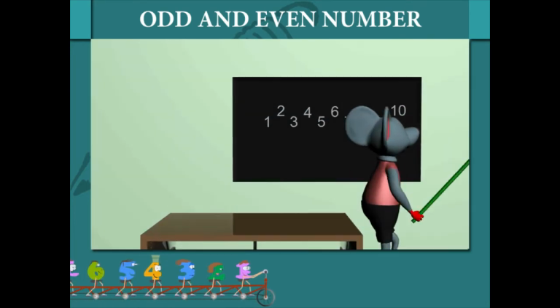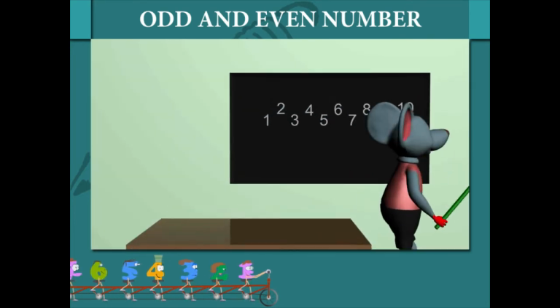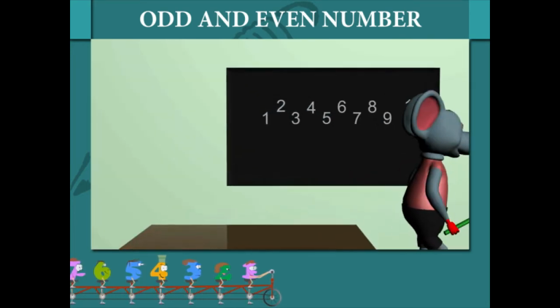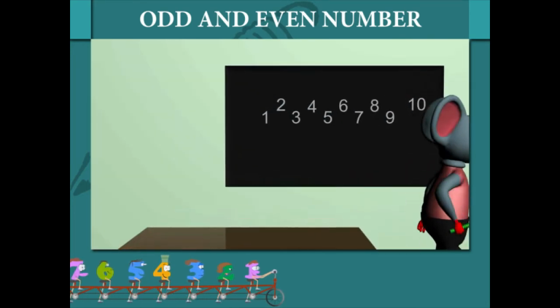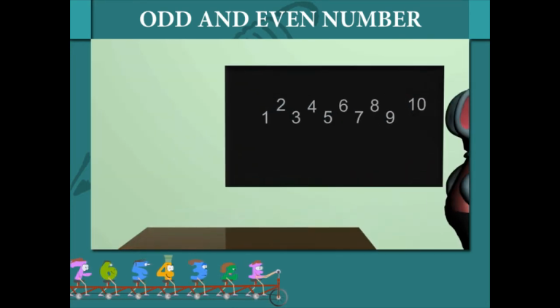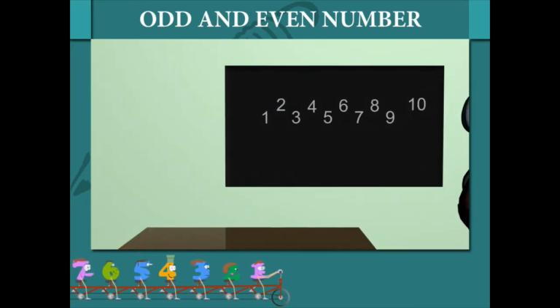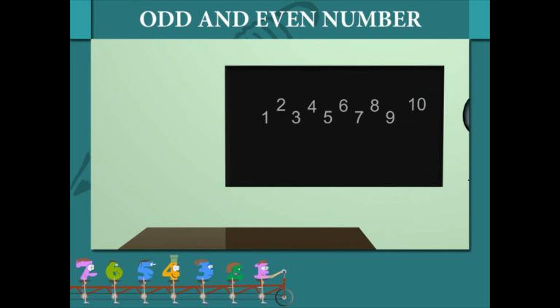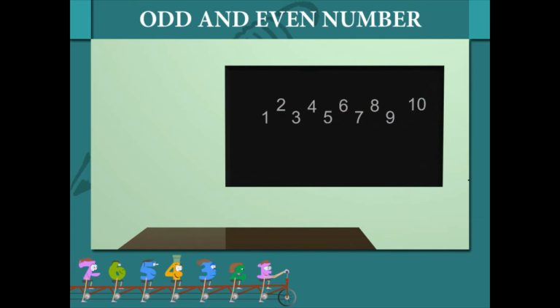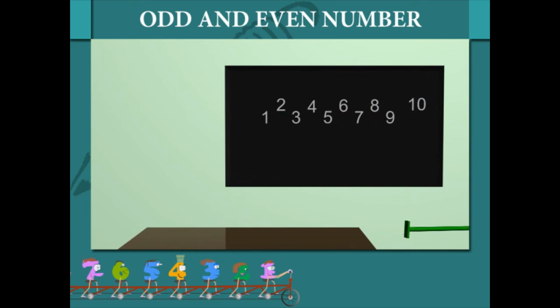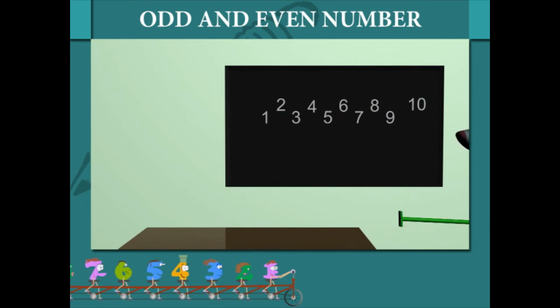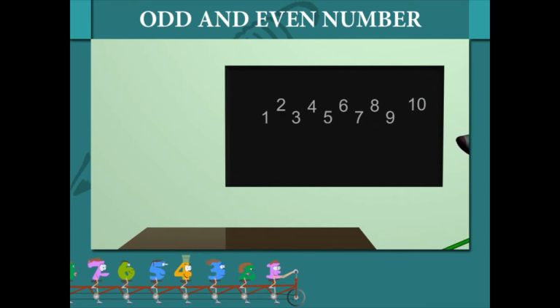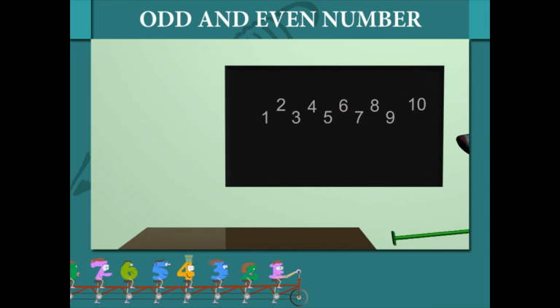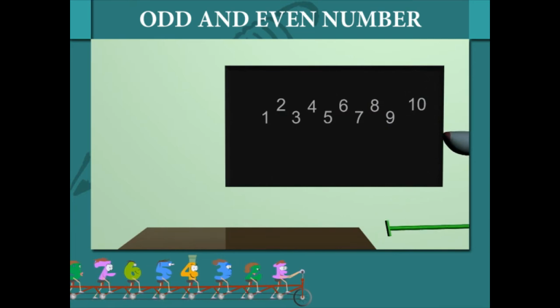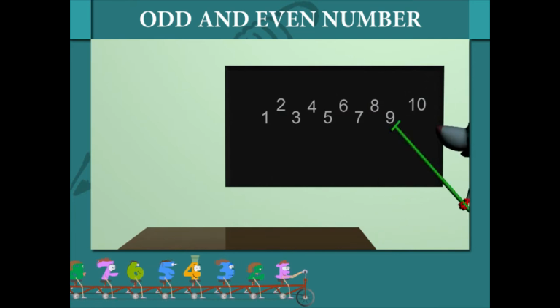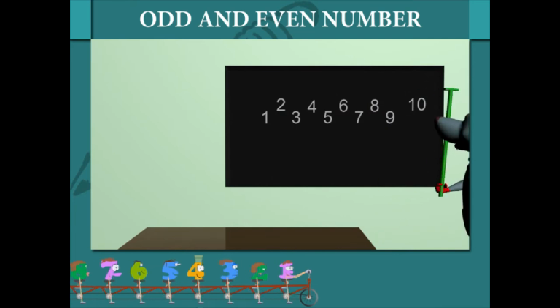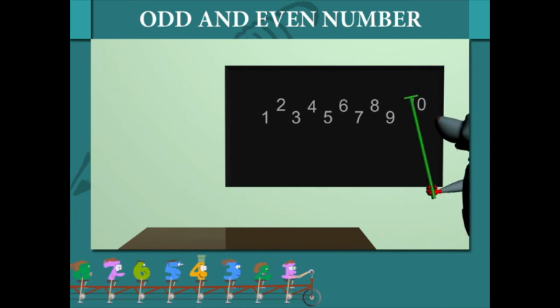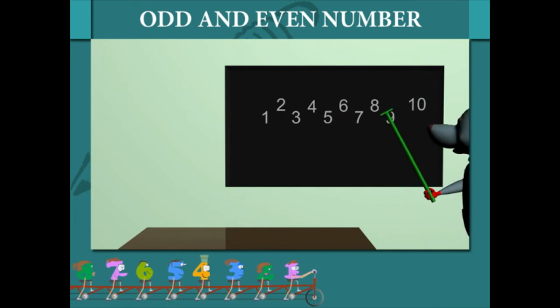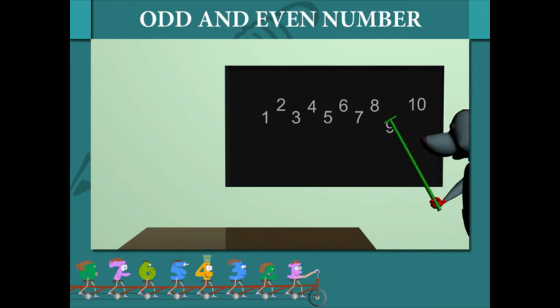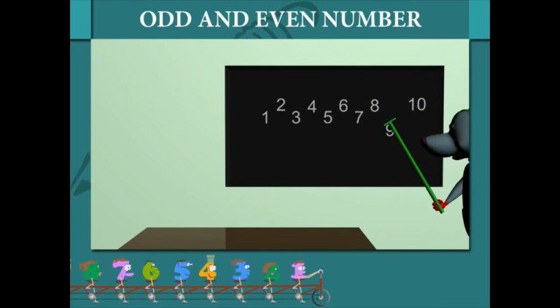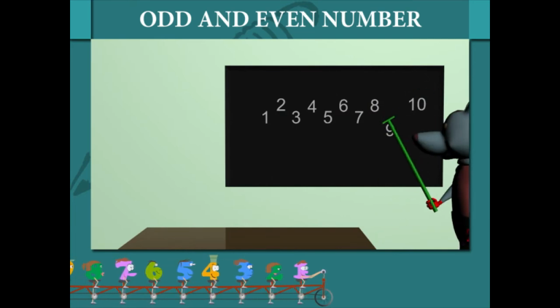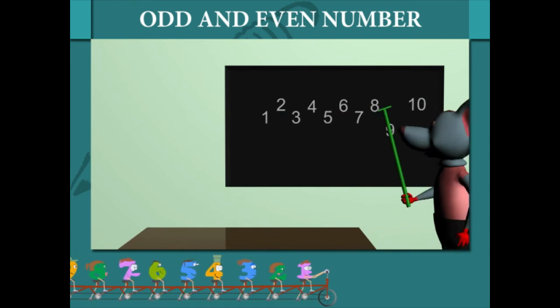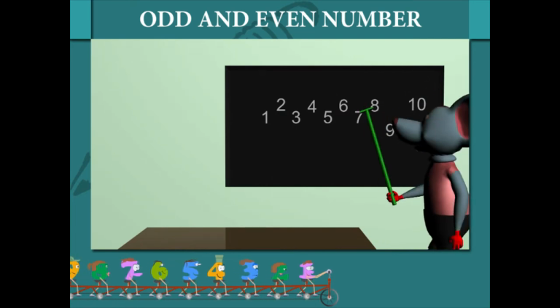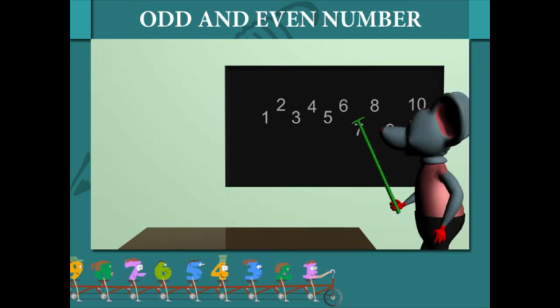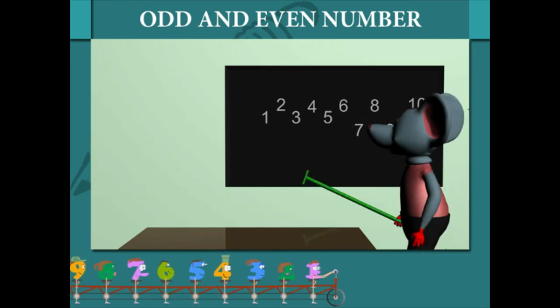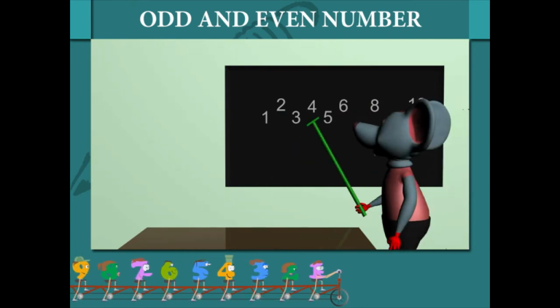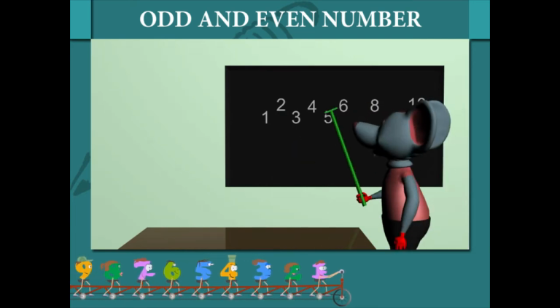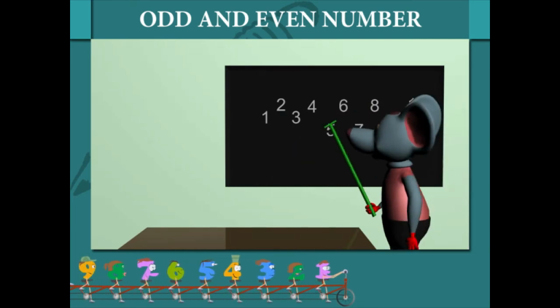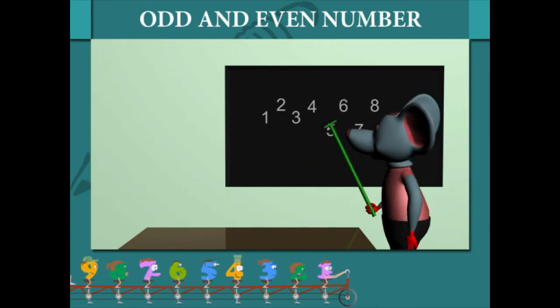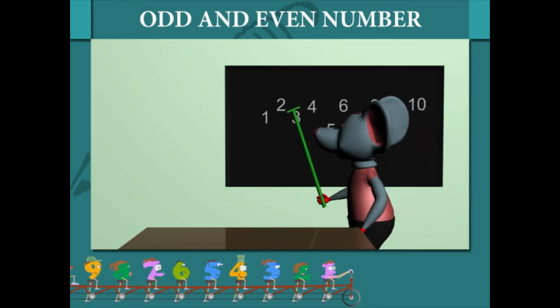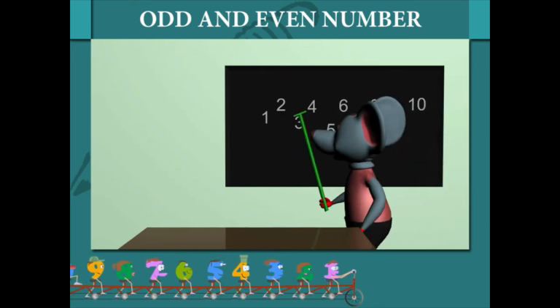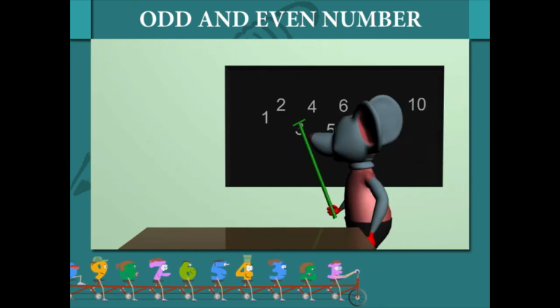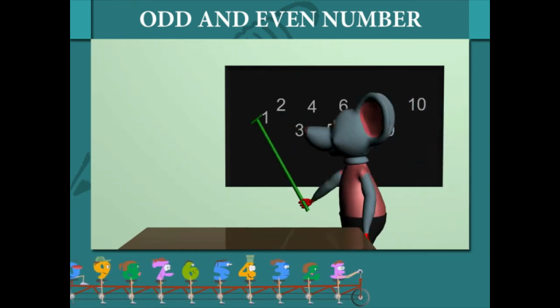He pulls down the digits 9, 7, 5, 3, and 1.